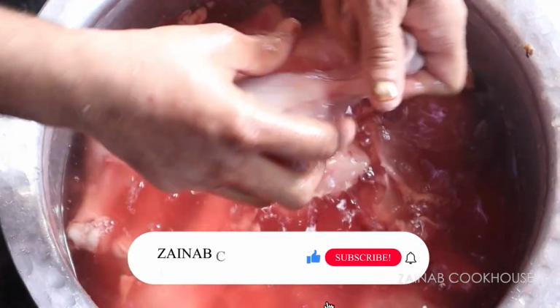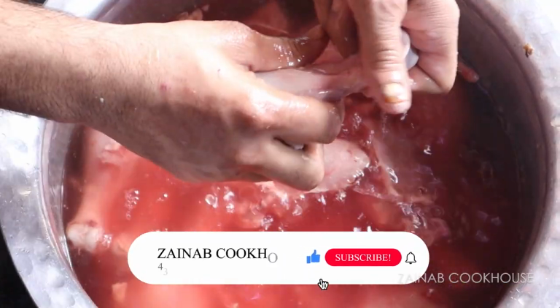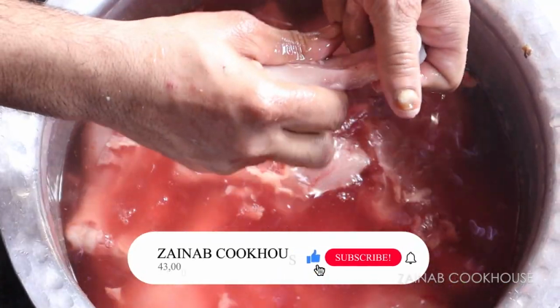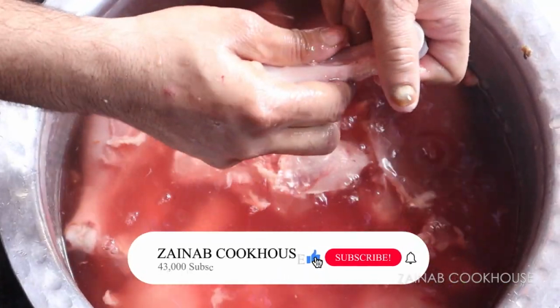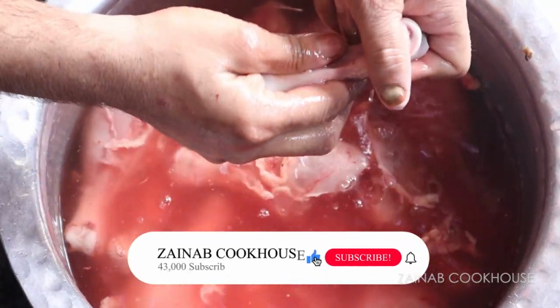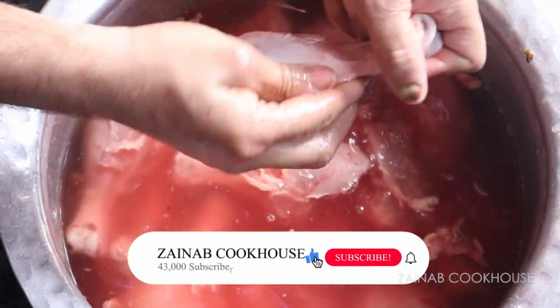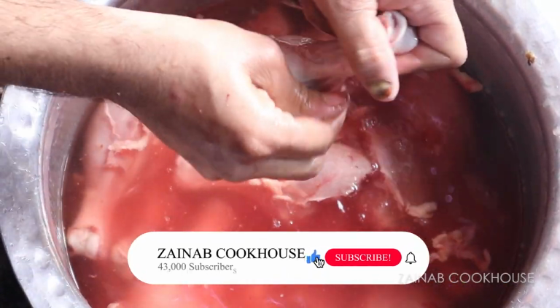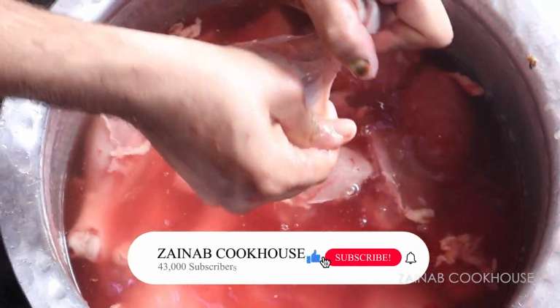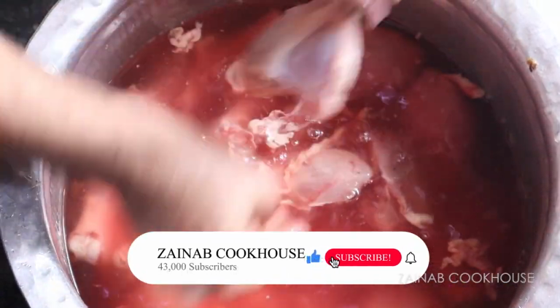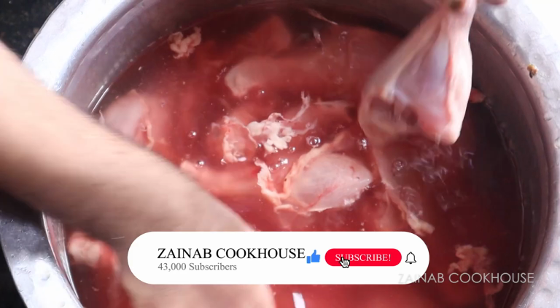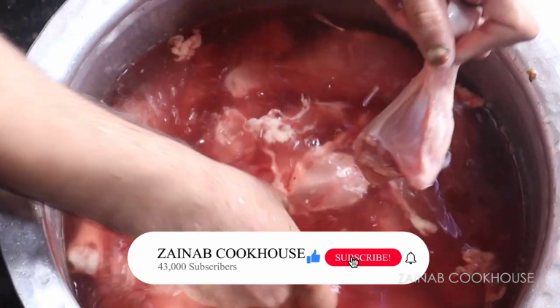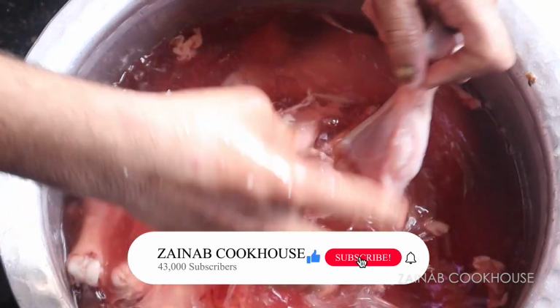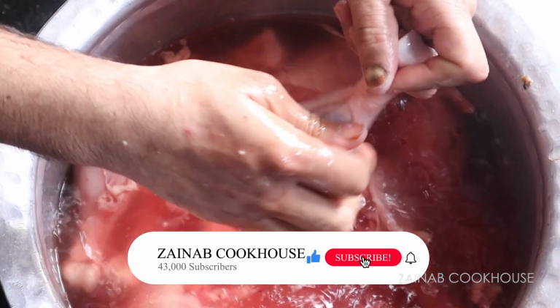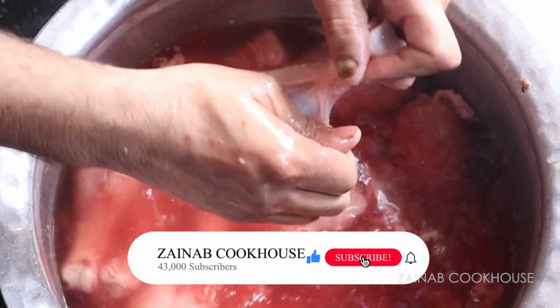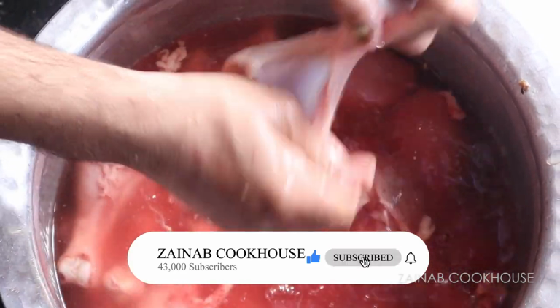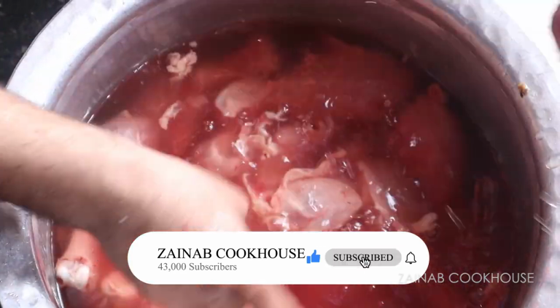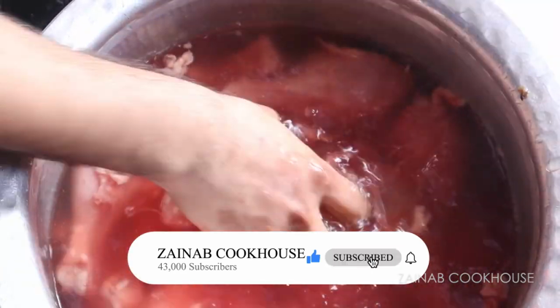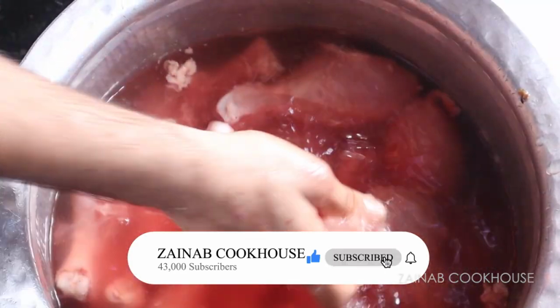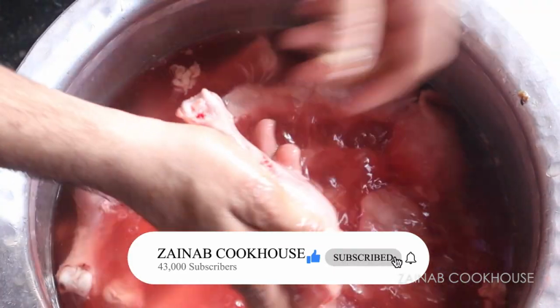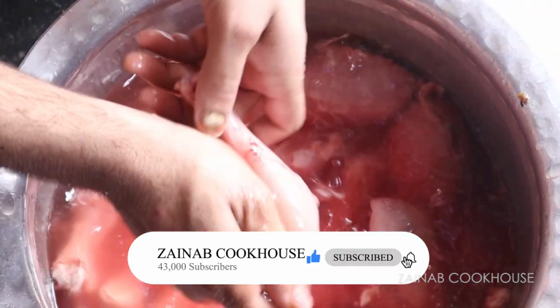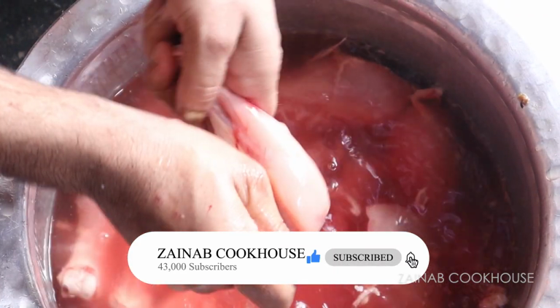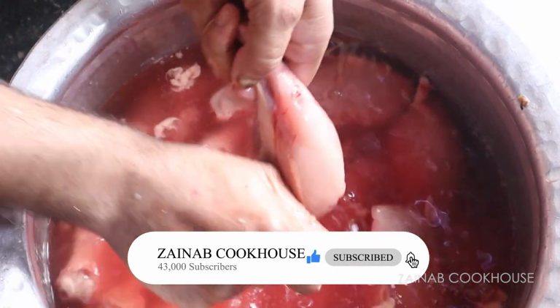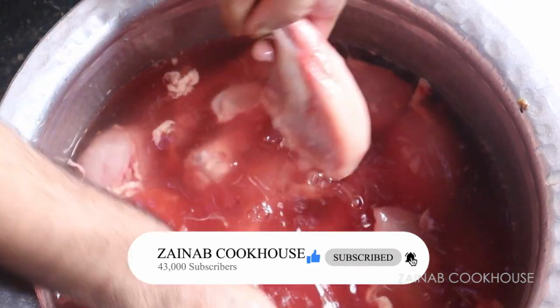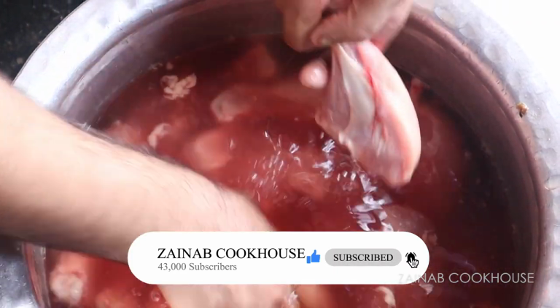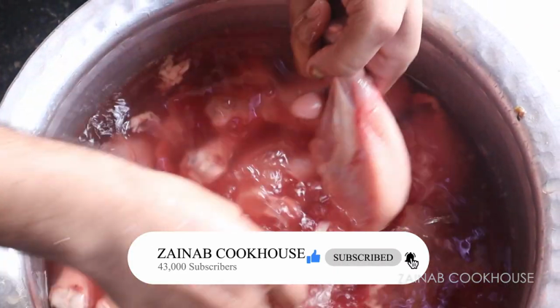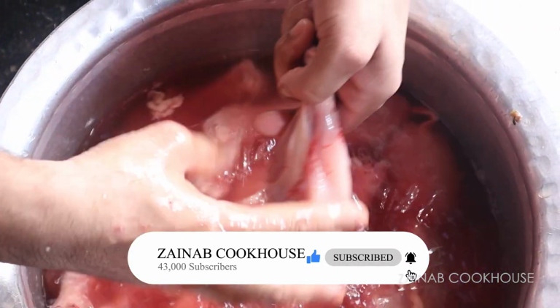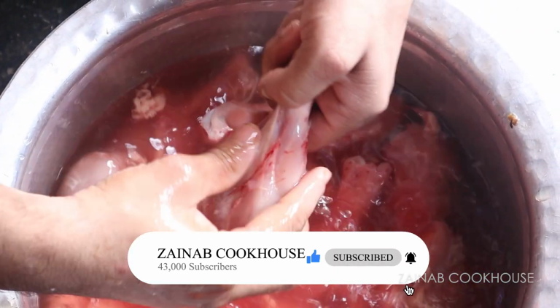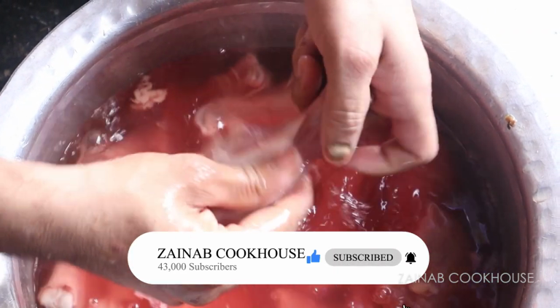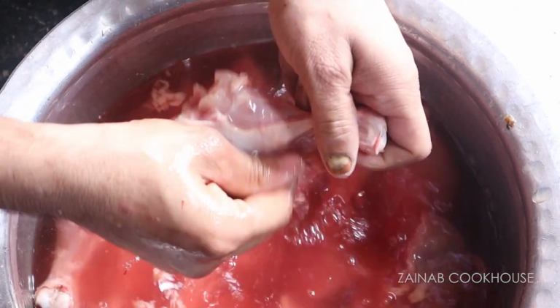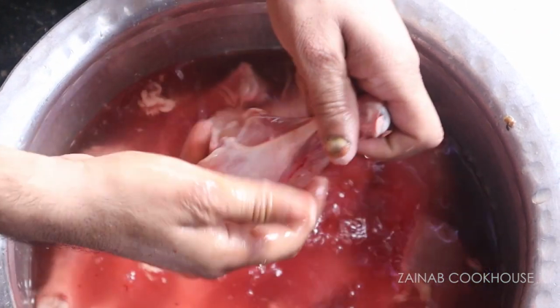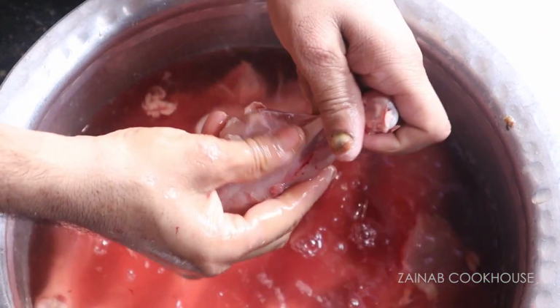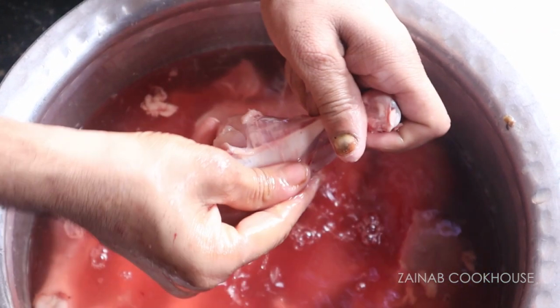Many people ask for the number of Razdhani Caterers. In the description box, you can find it and call them.